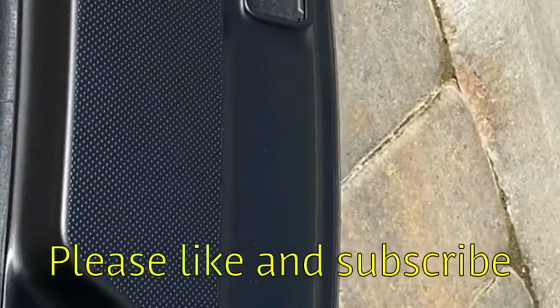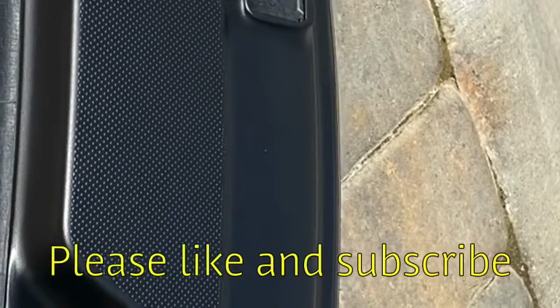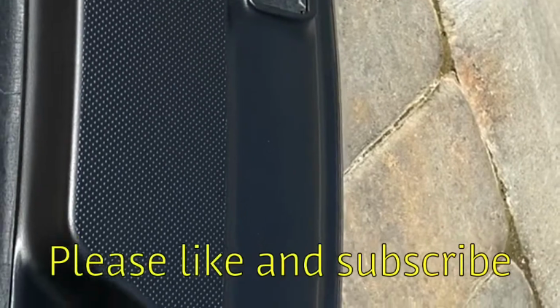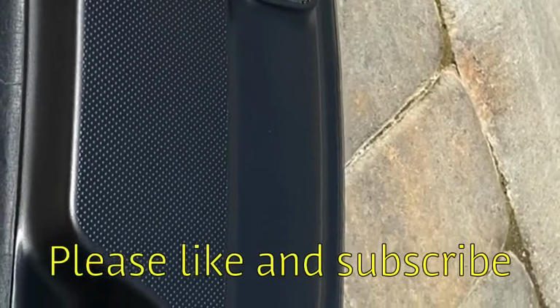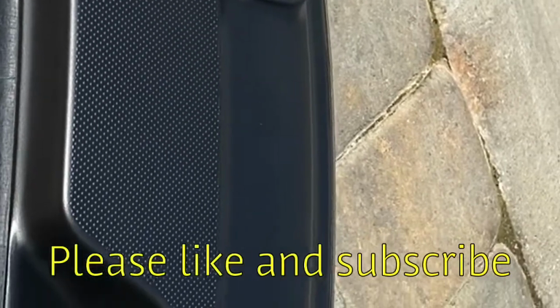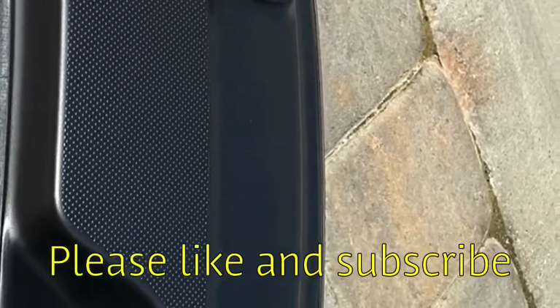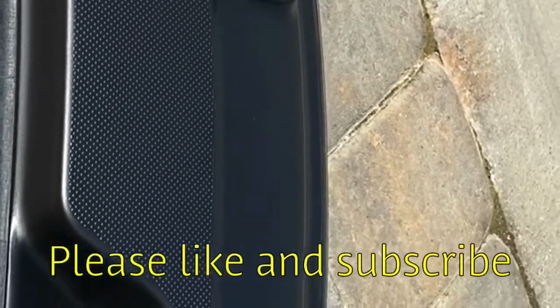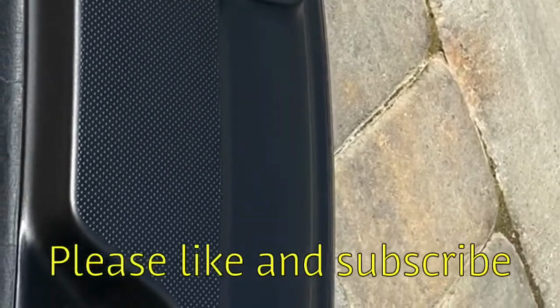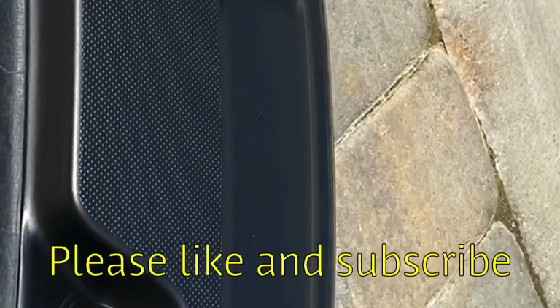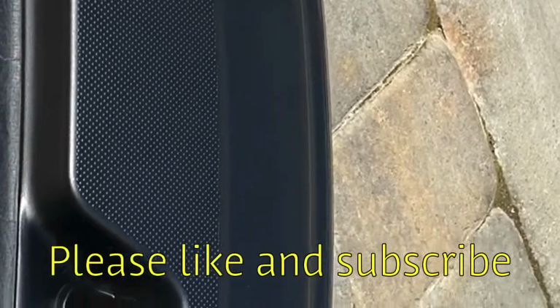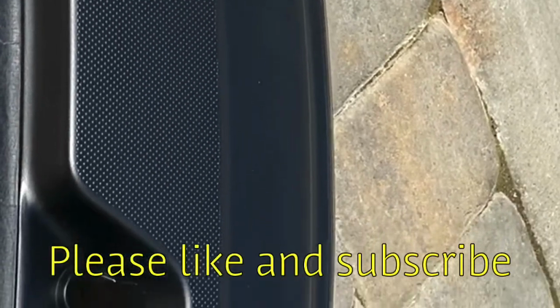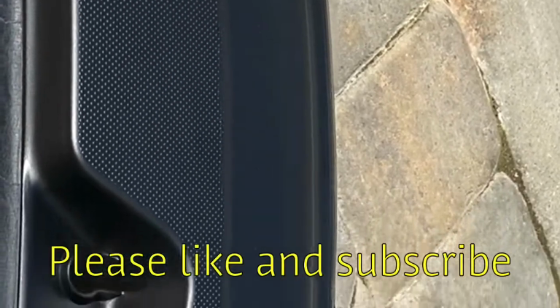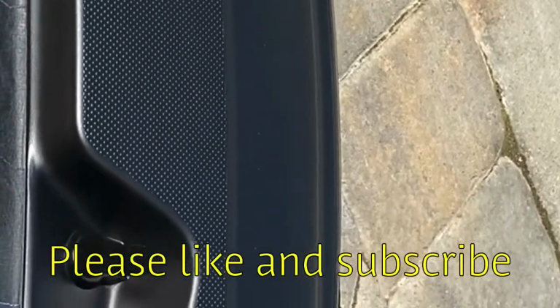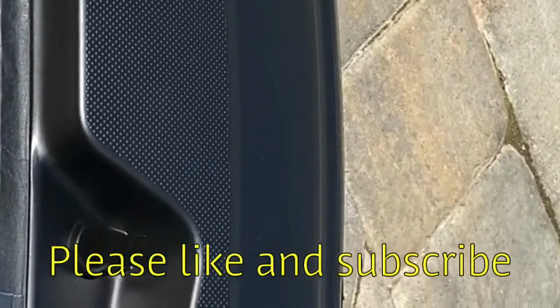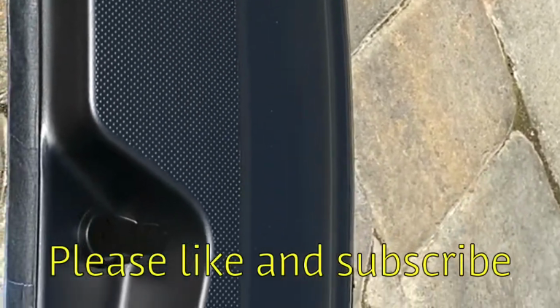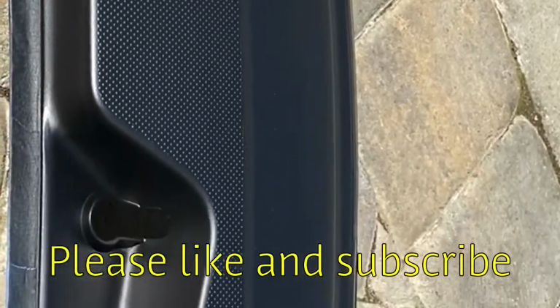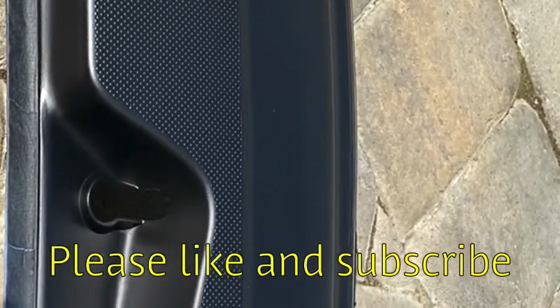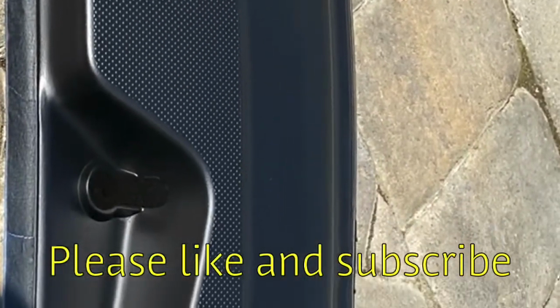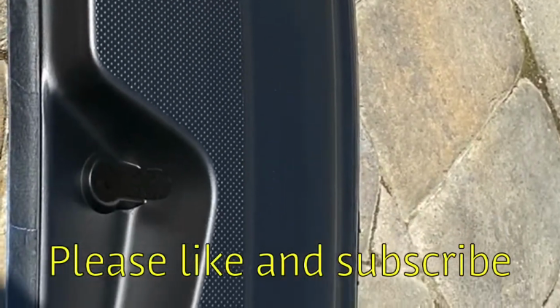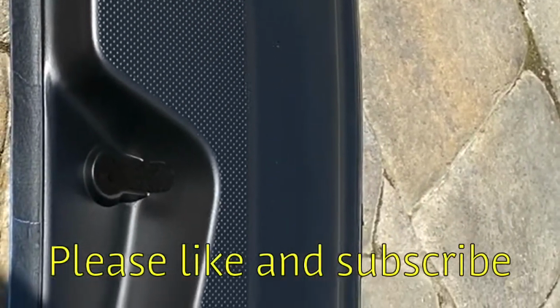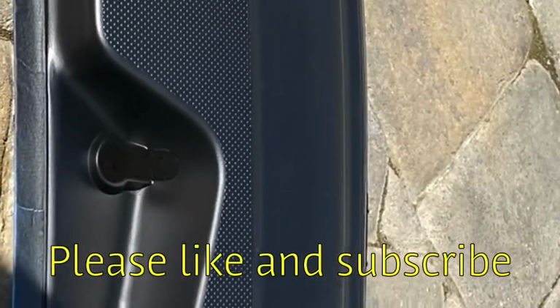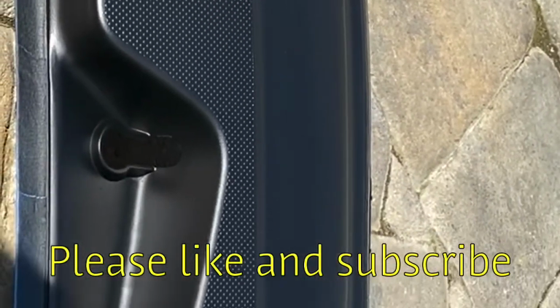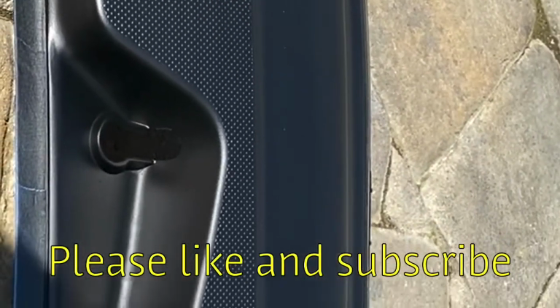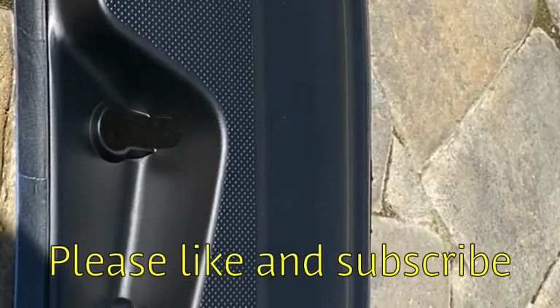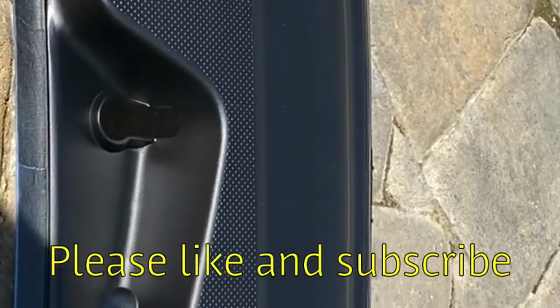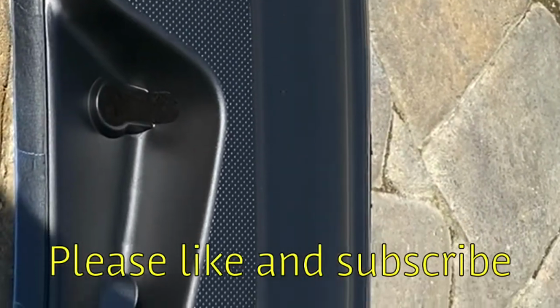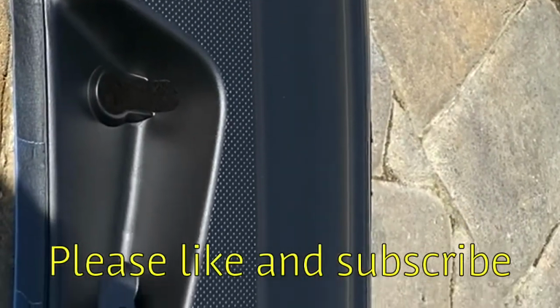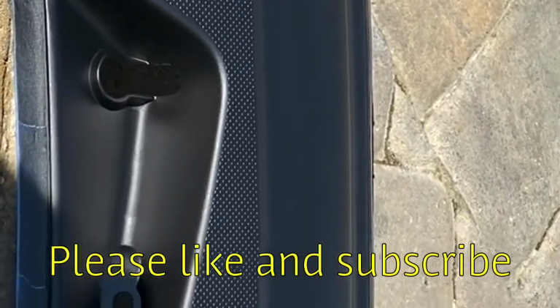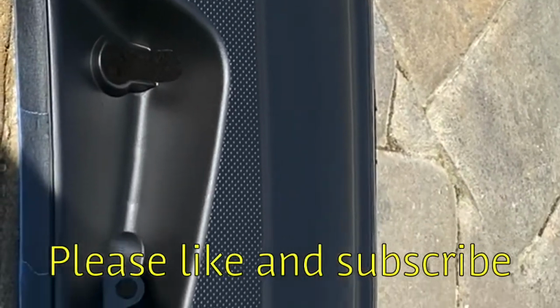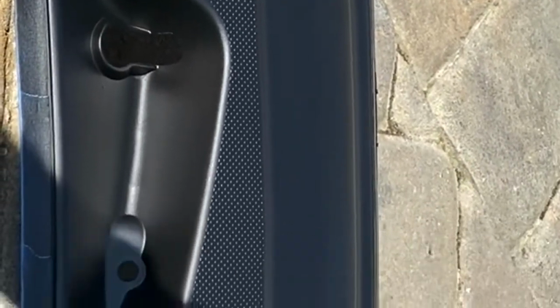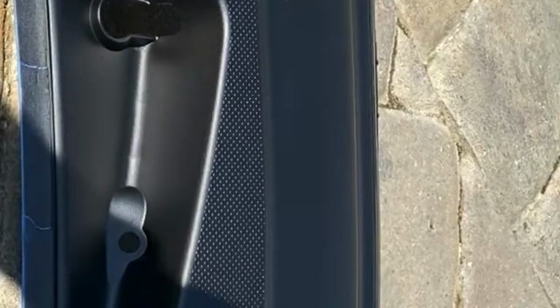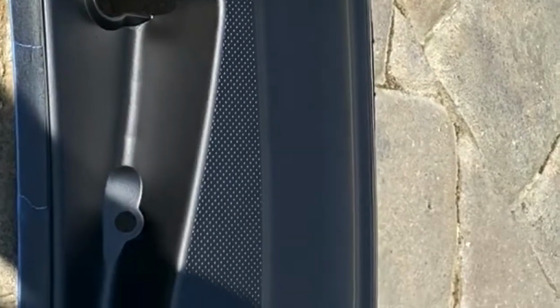So, did I fix it? Yeah, I think I did on this one. Please subscribe to the channel. Thanks, guys.